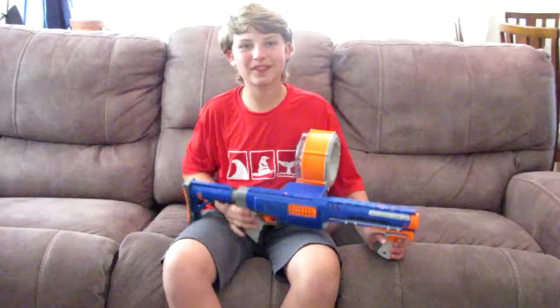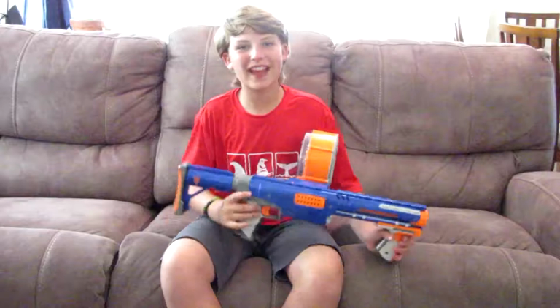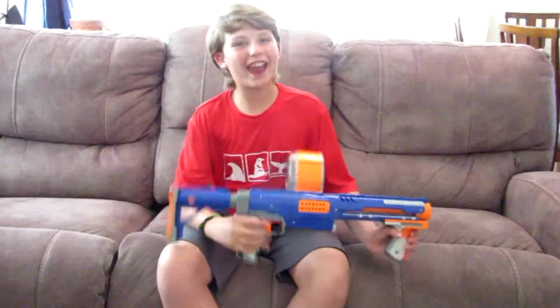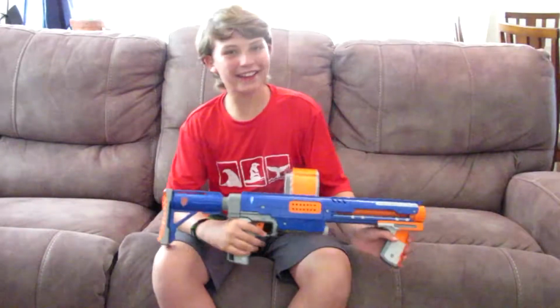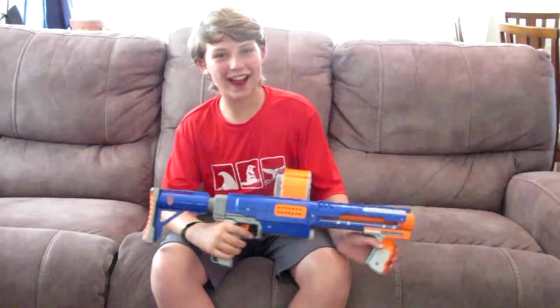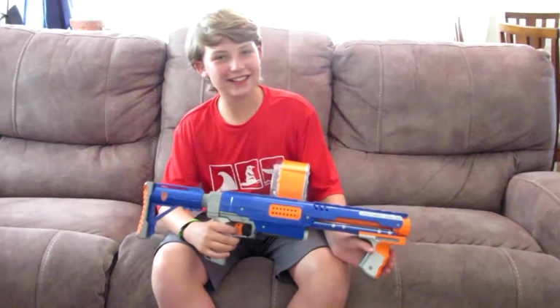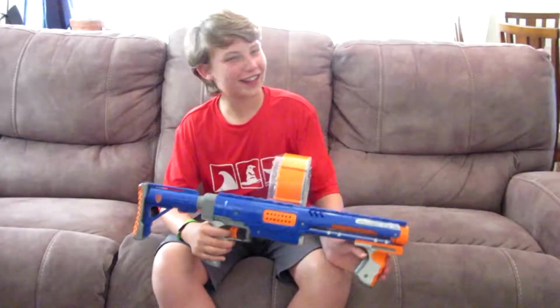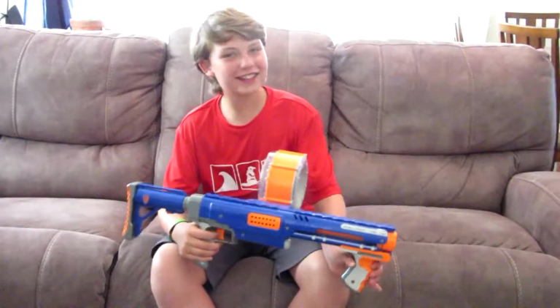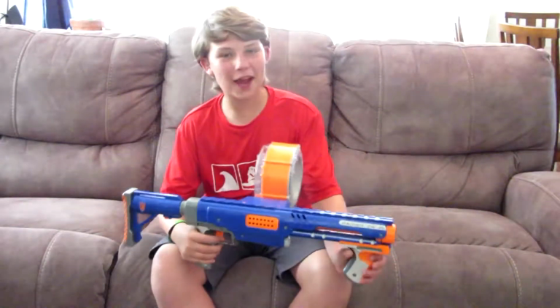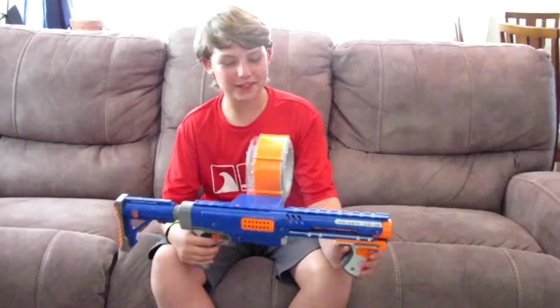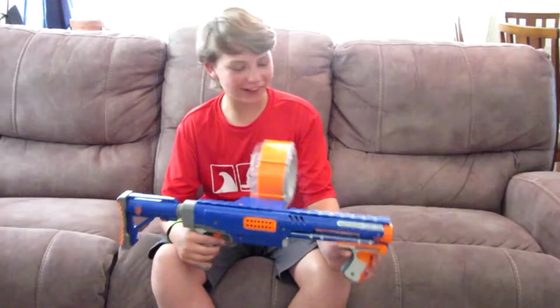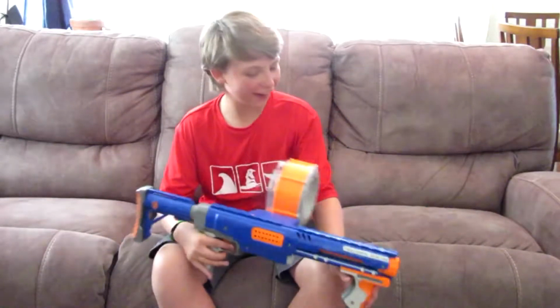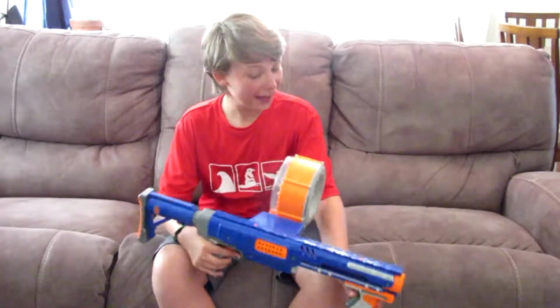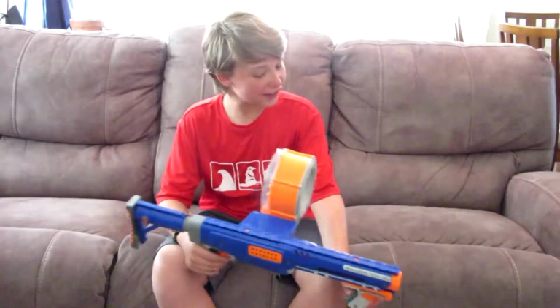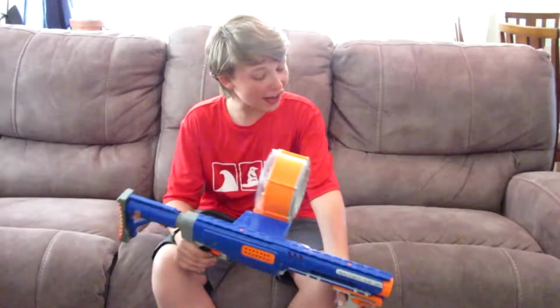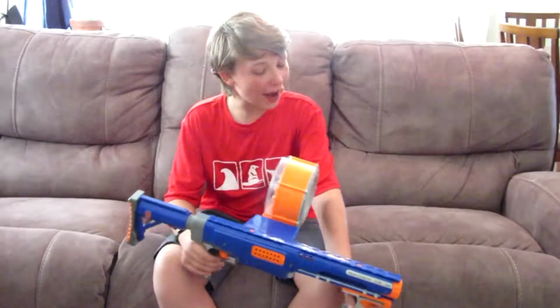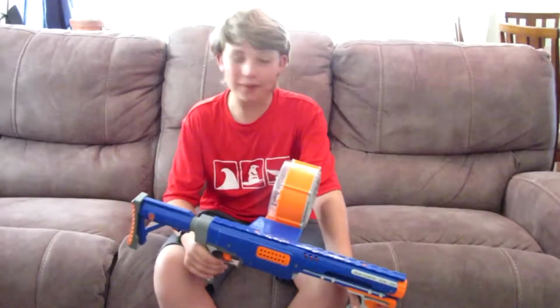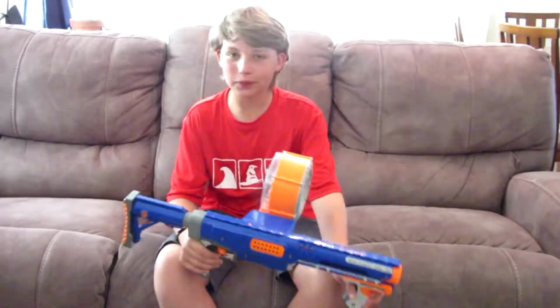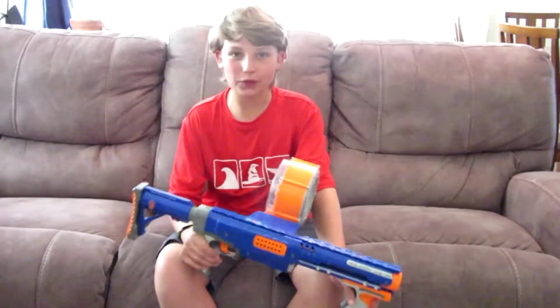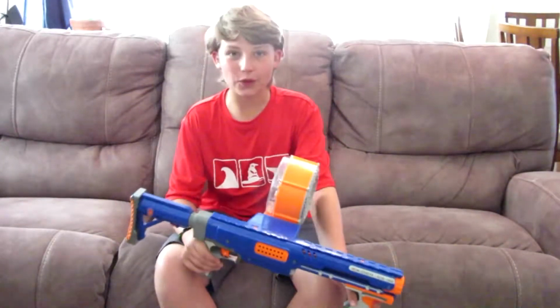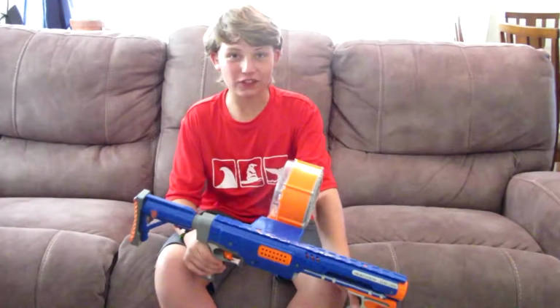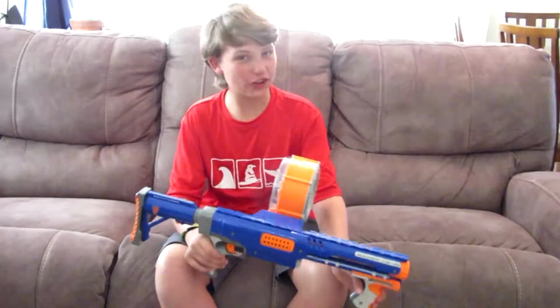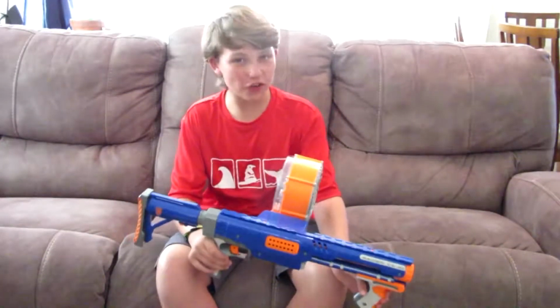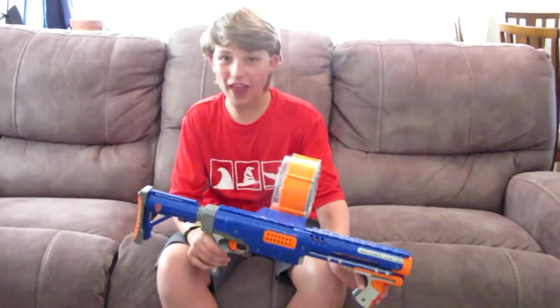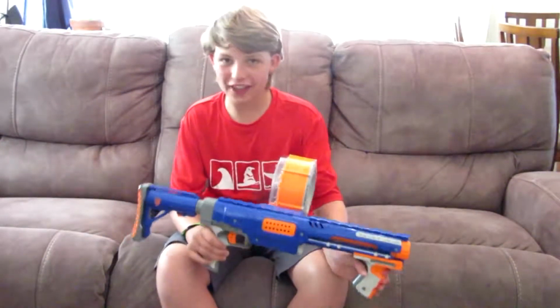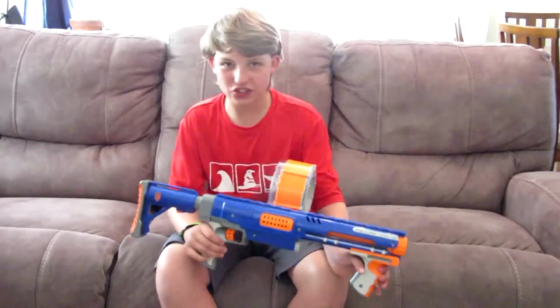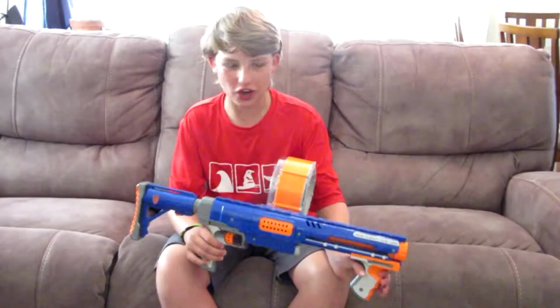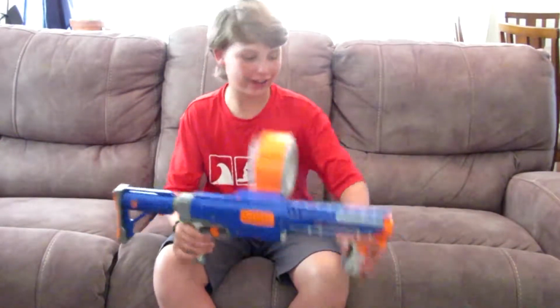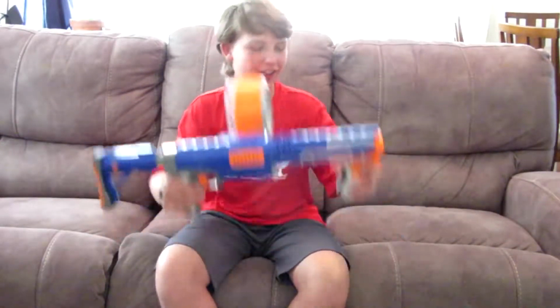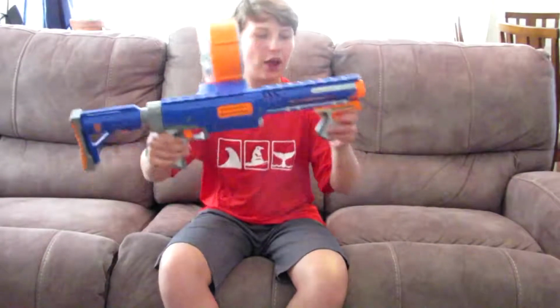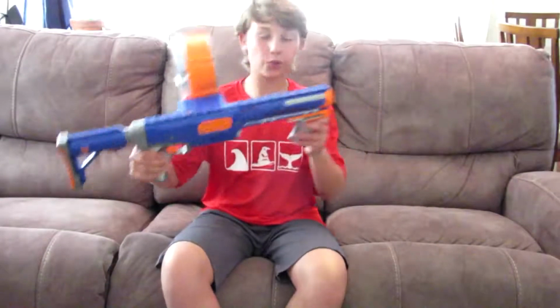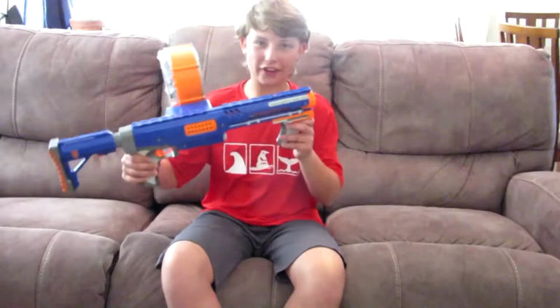Hey guys, it's Captain here, and today I'm going to be reviewing the Nerf N-Strike Raider.